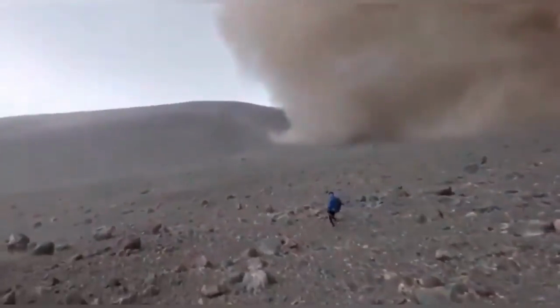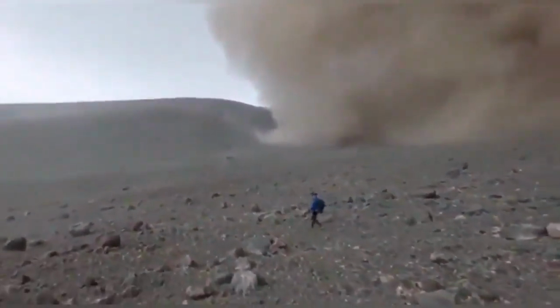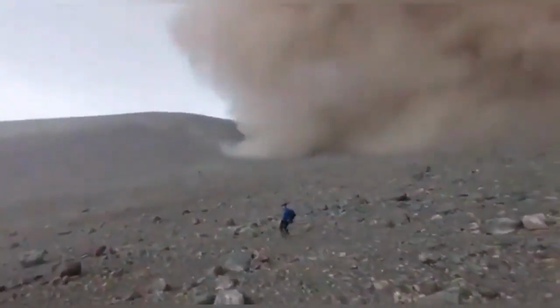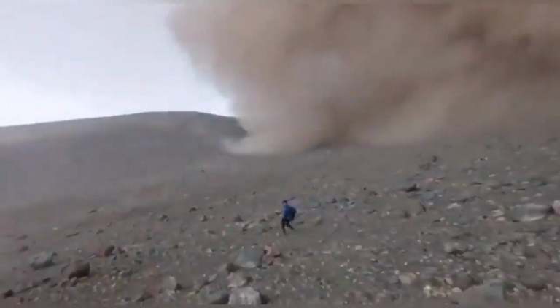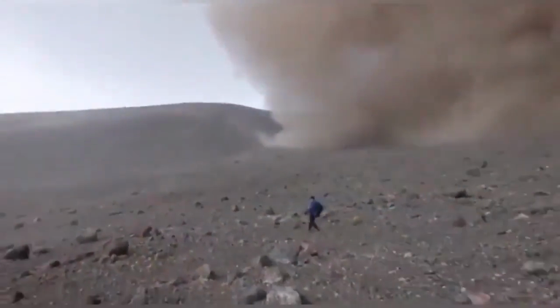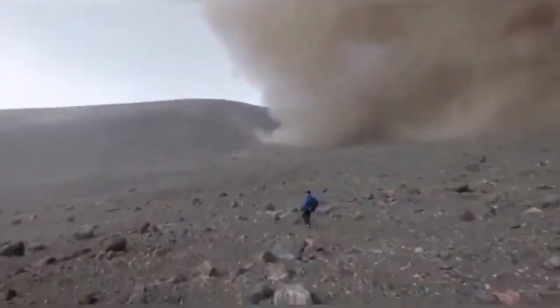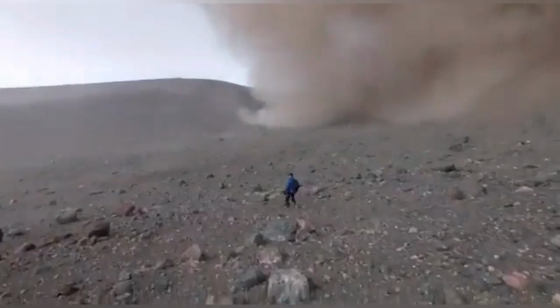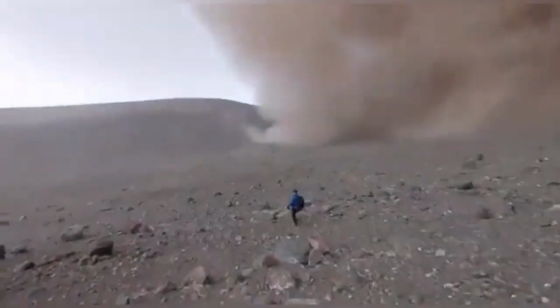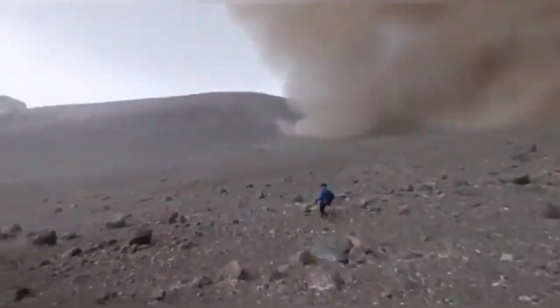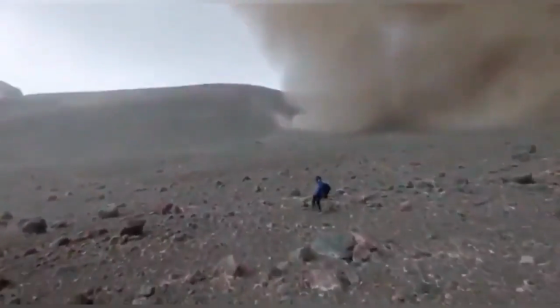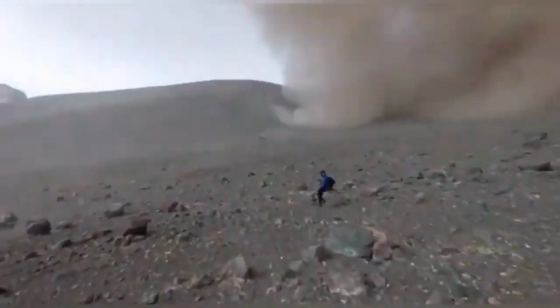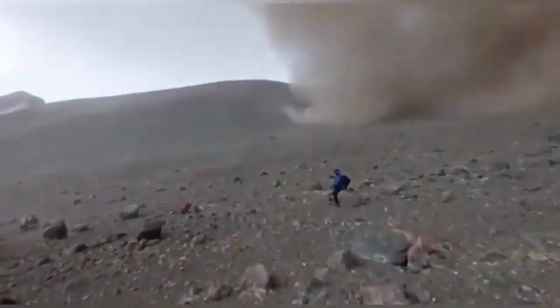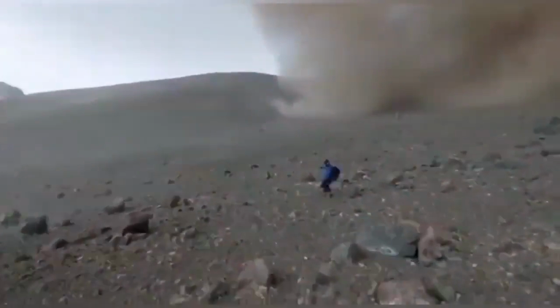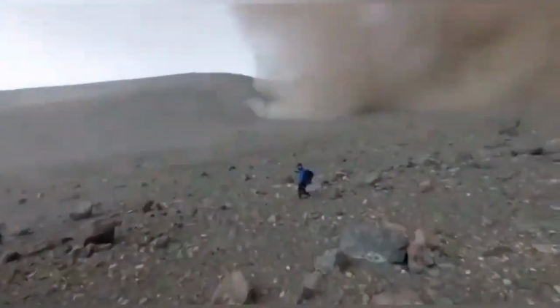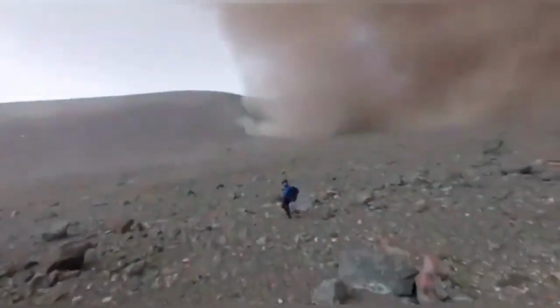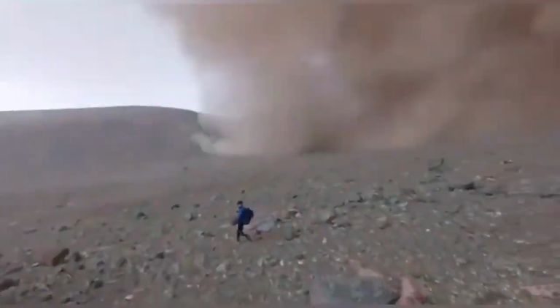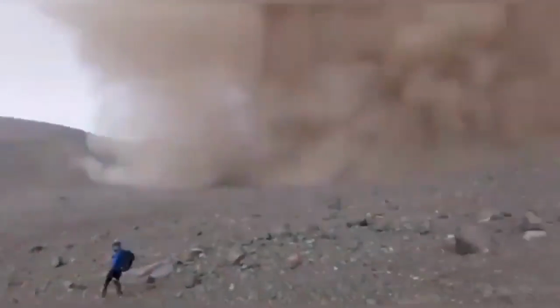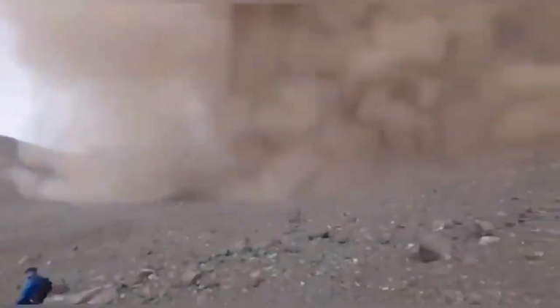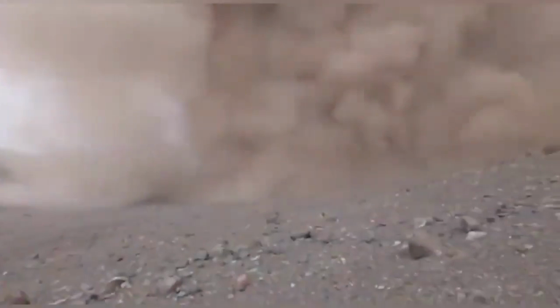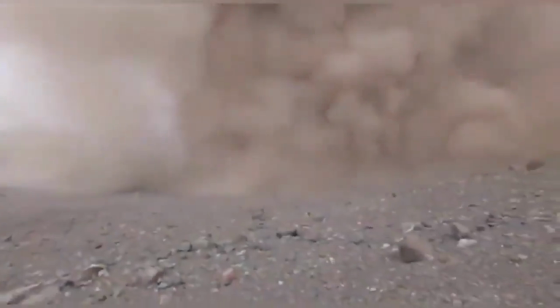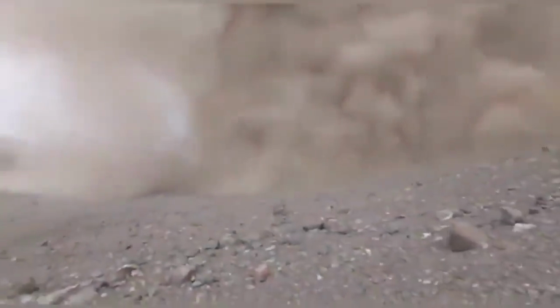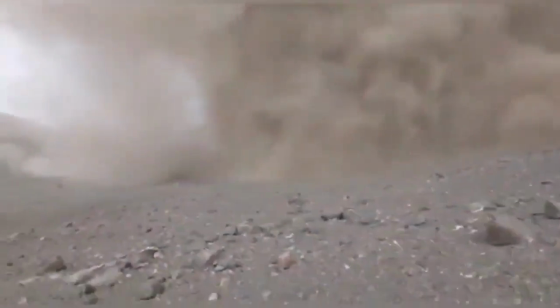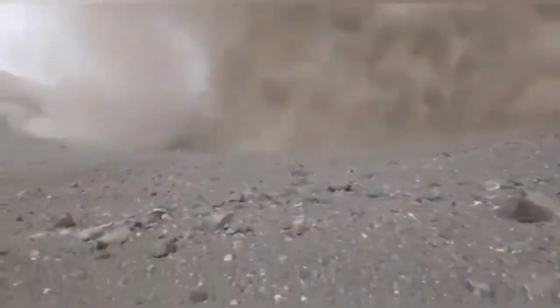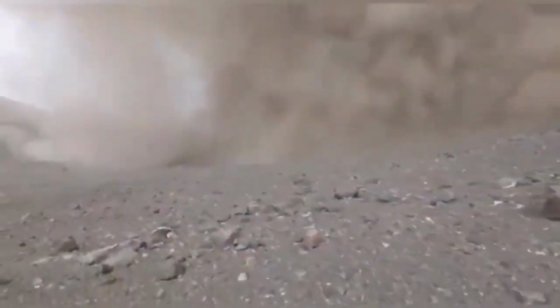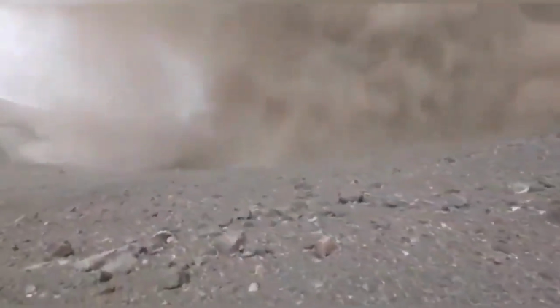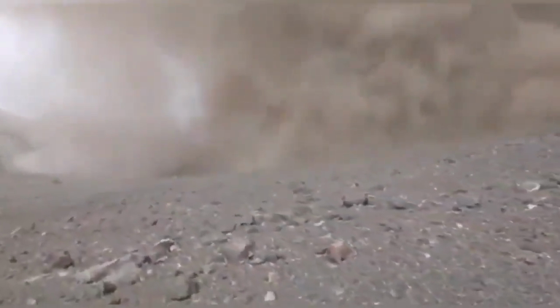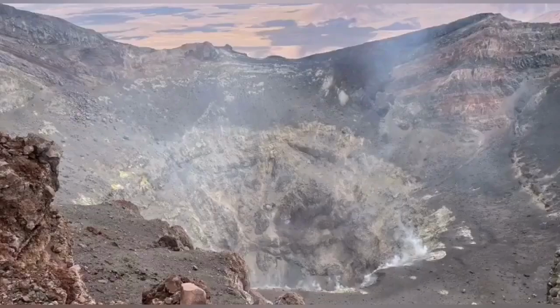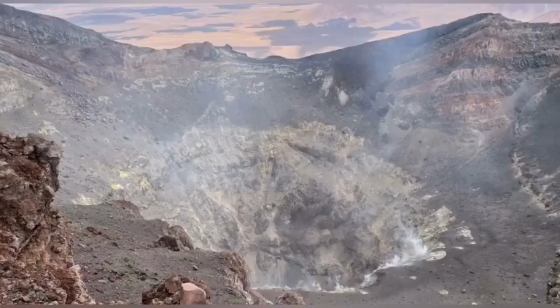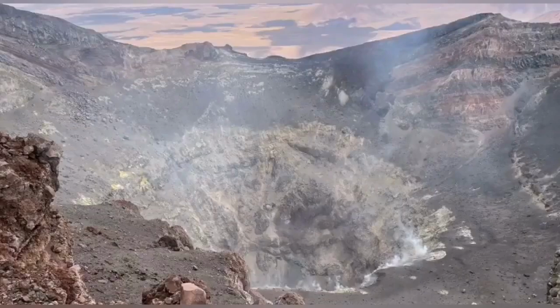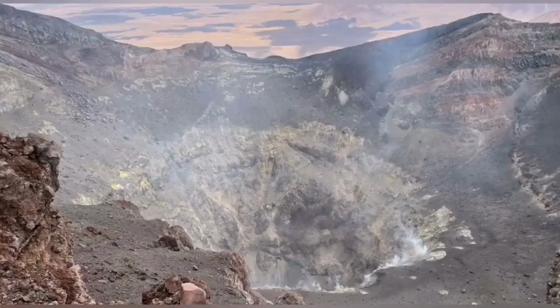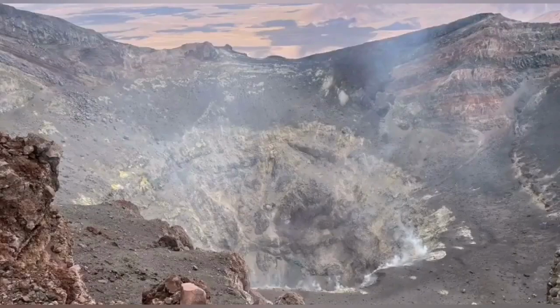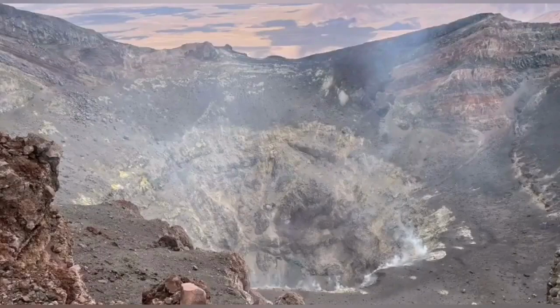As you can see, the ash is falling and following the people on the slope, down the slope.